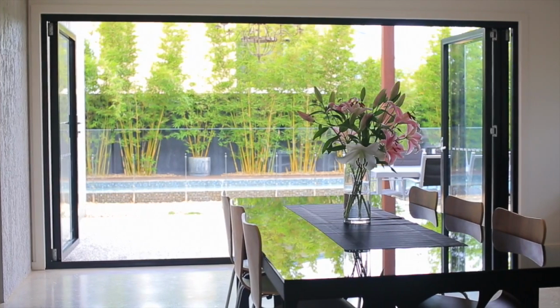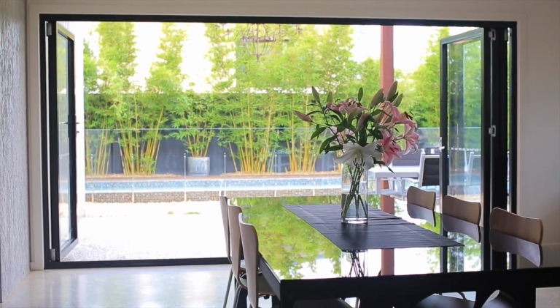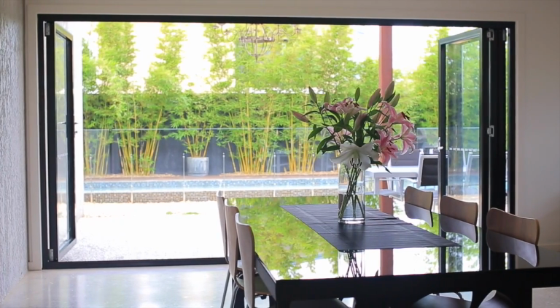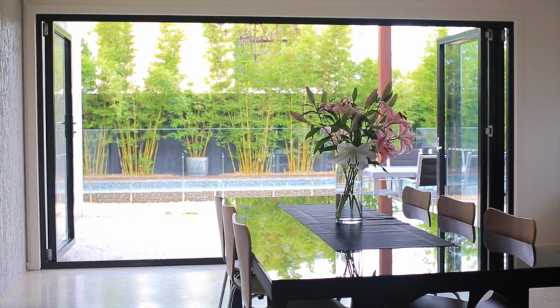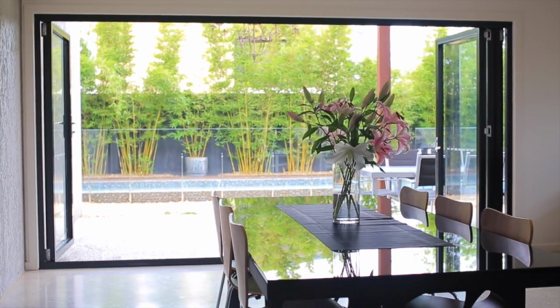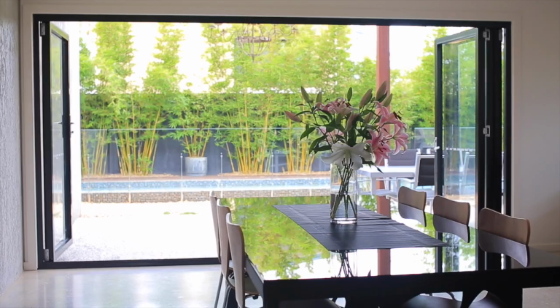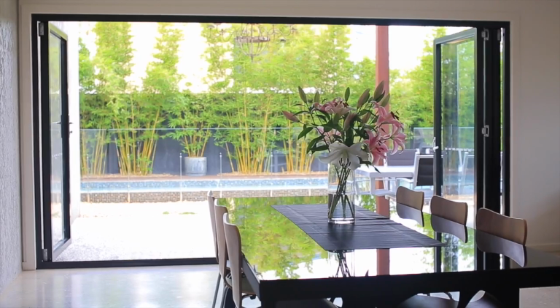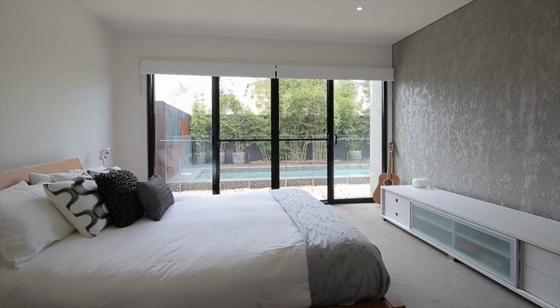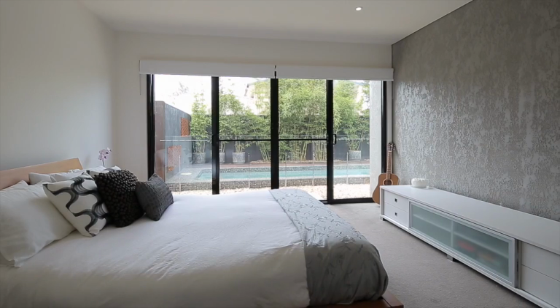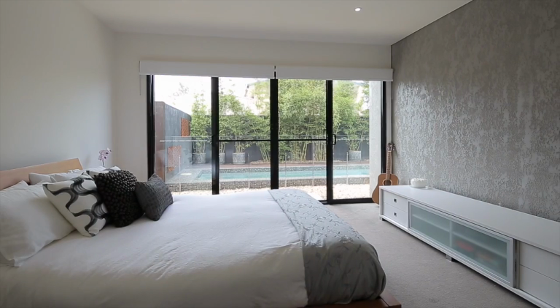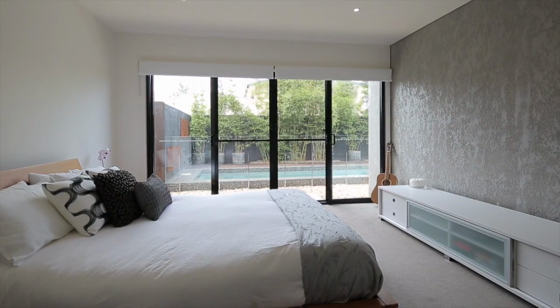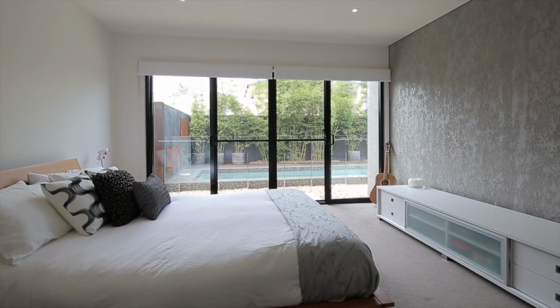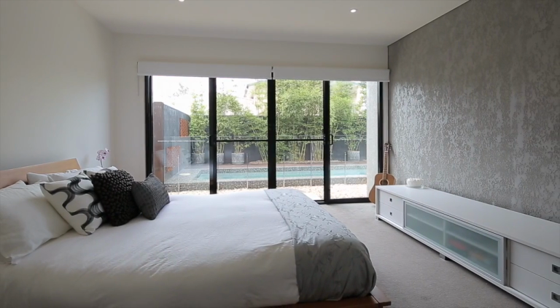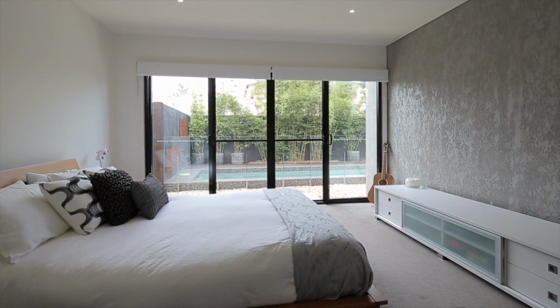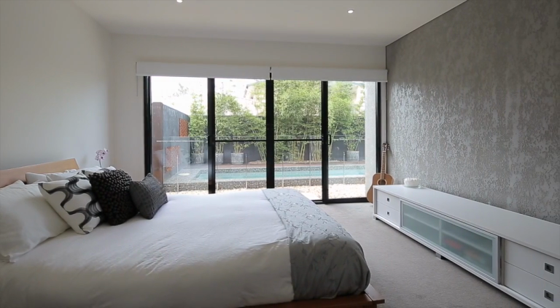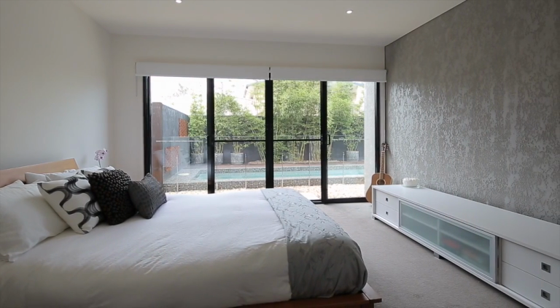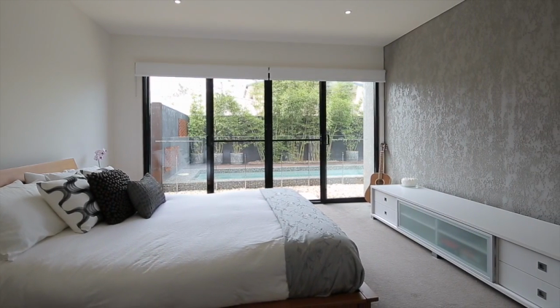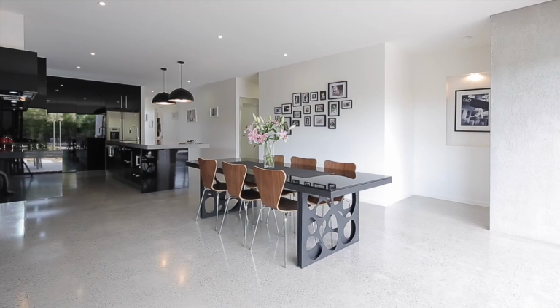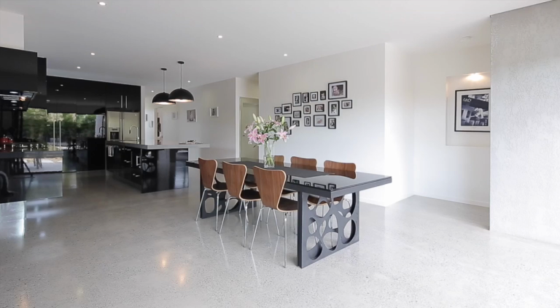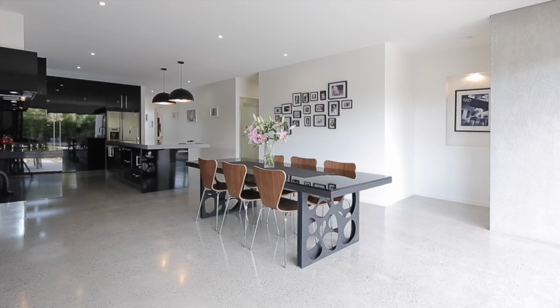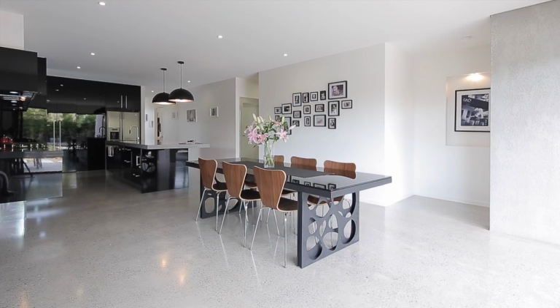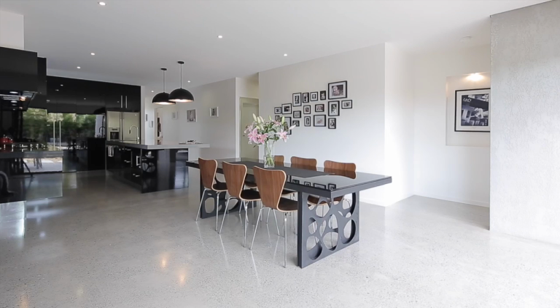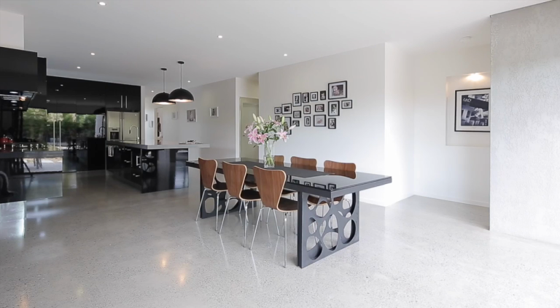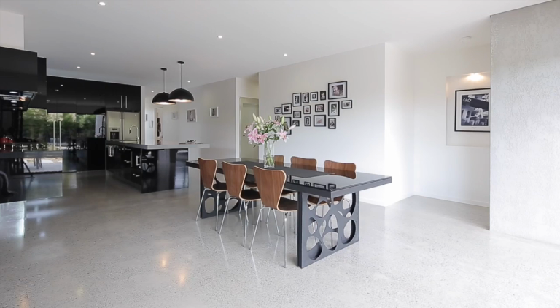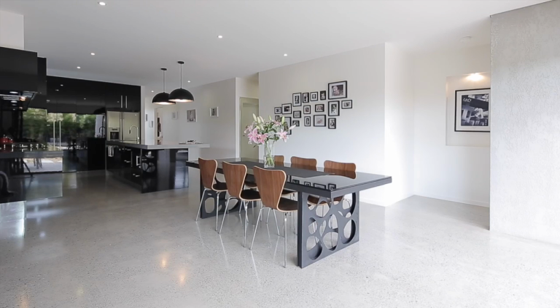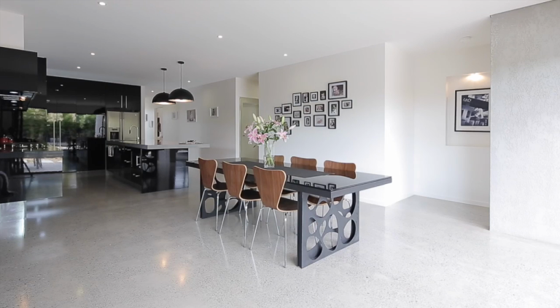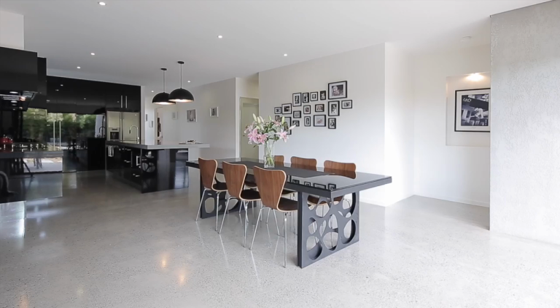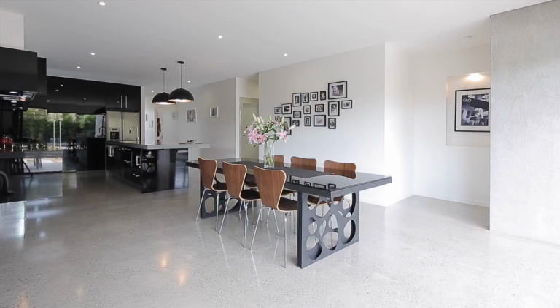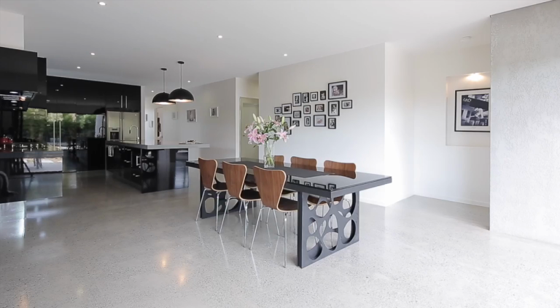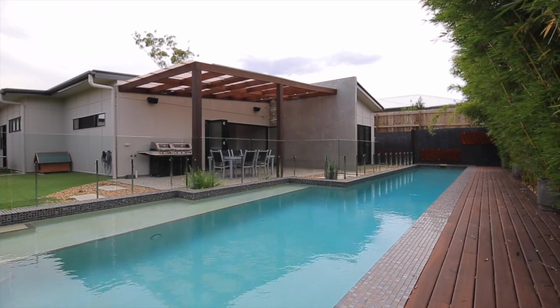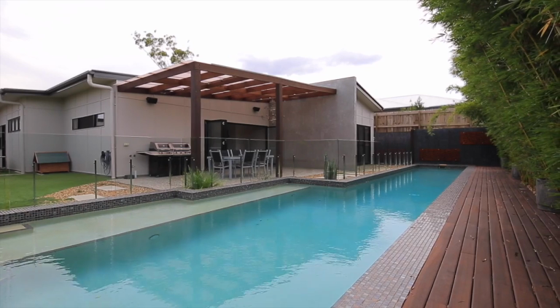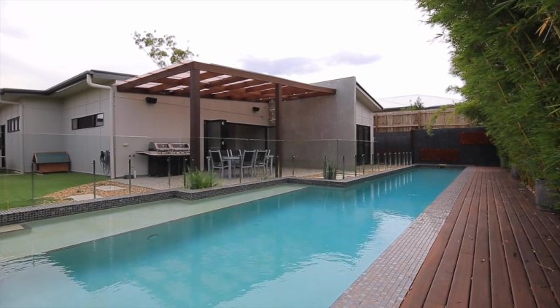It's a rare feeling to be welcomed home to a calming, modern sanctuary that has been designed with complete functionality and style.